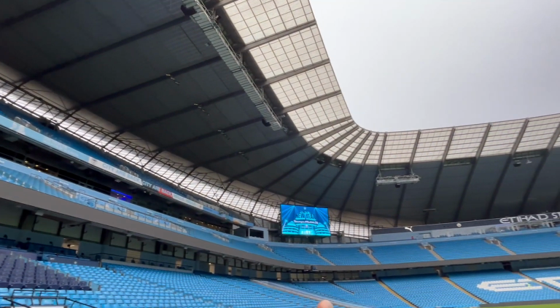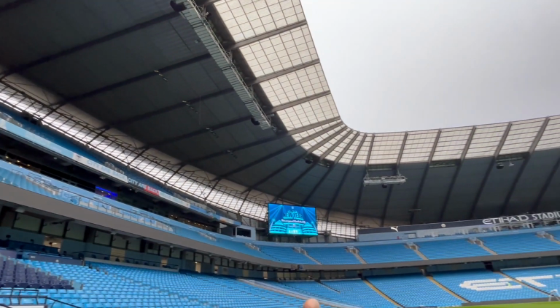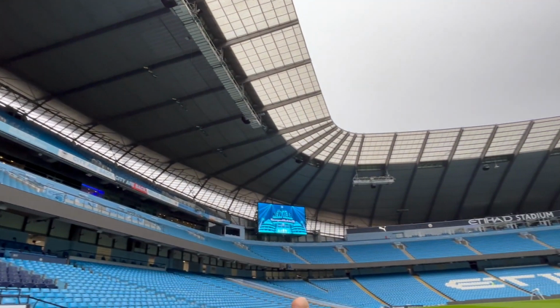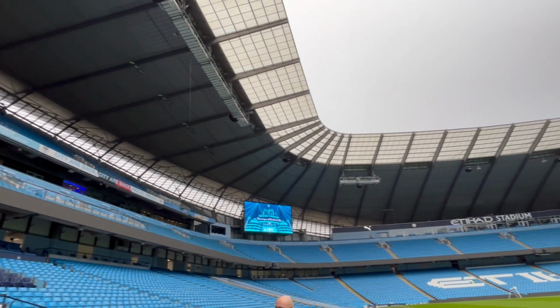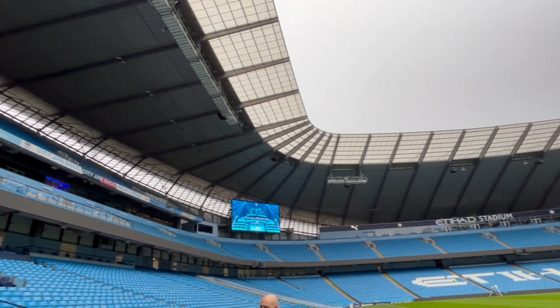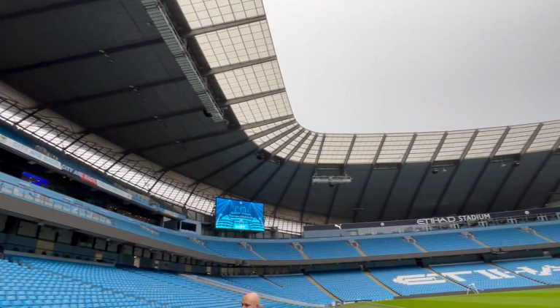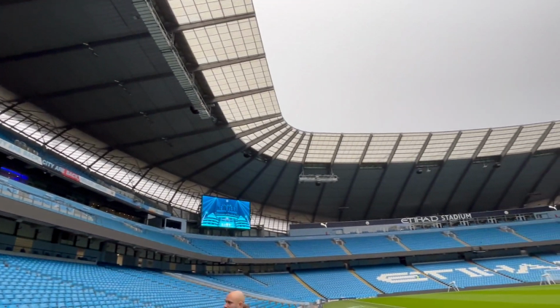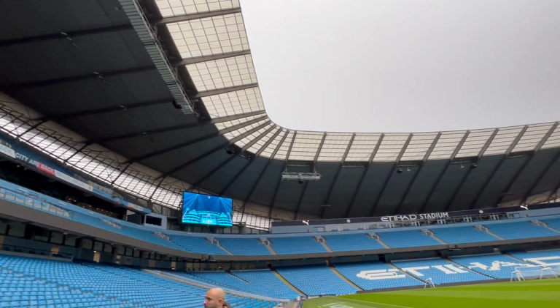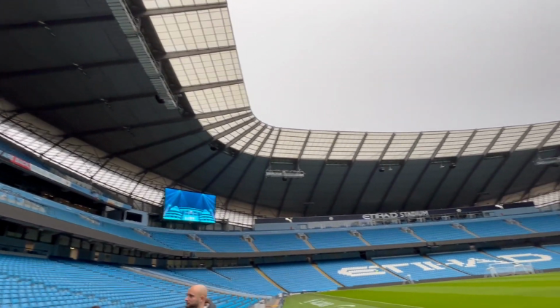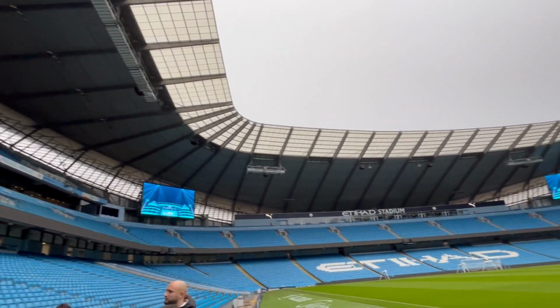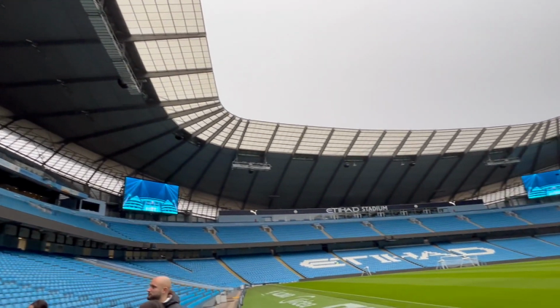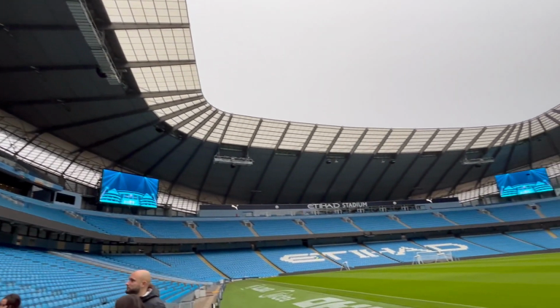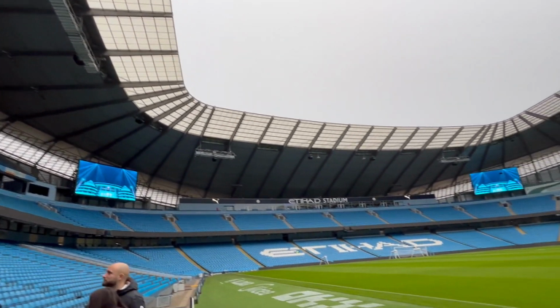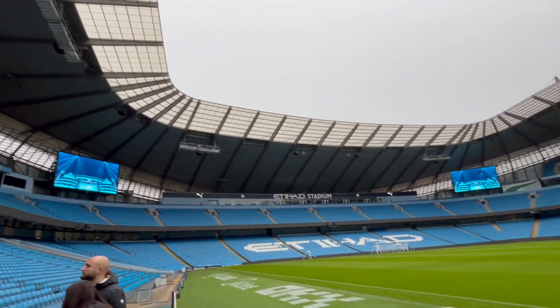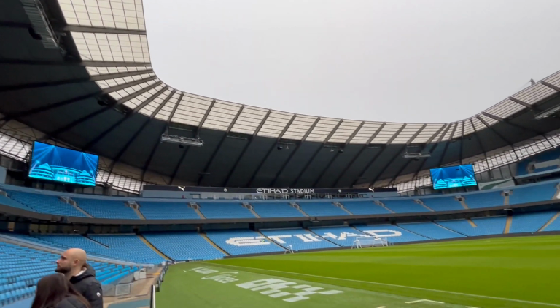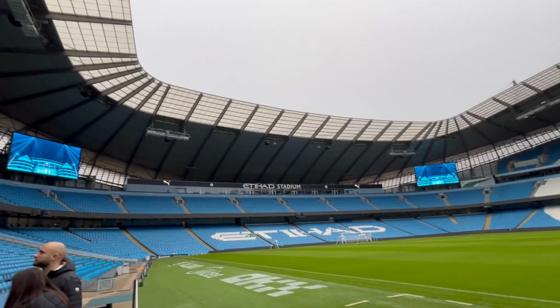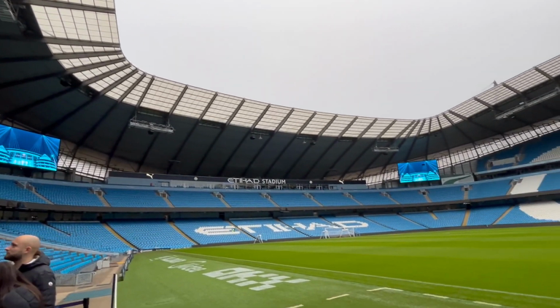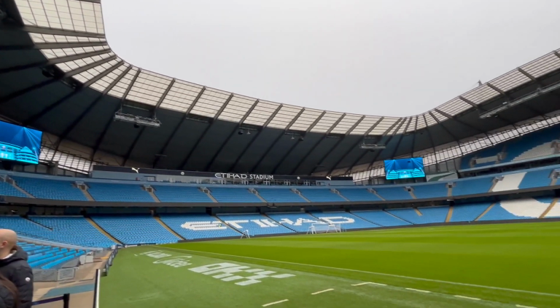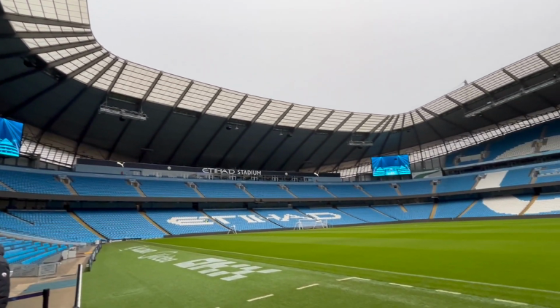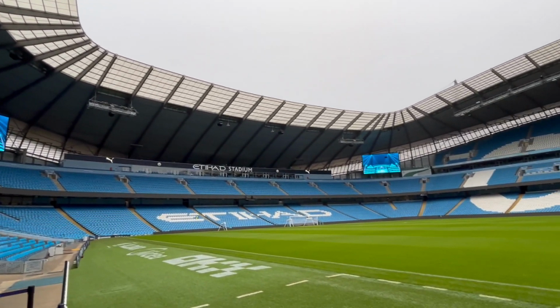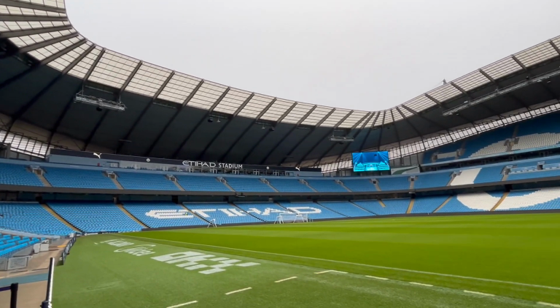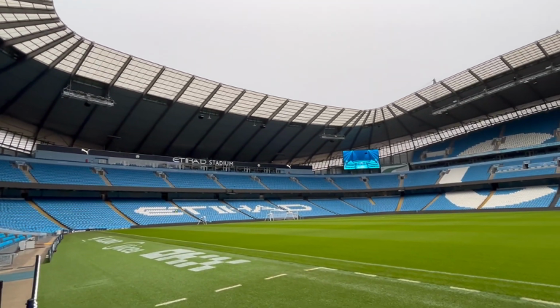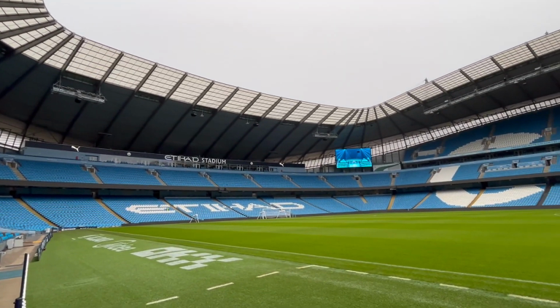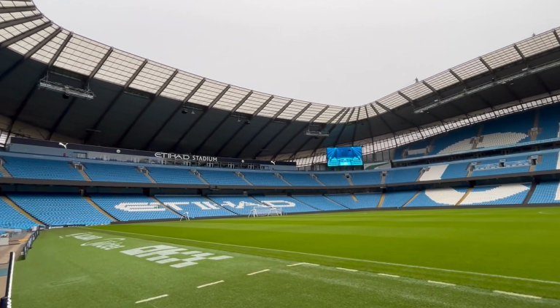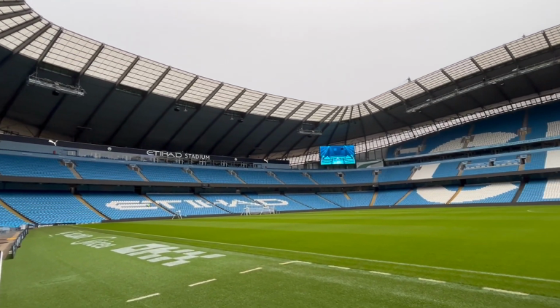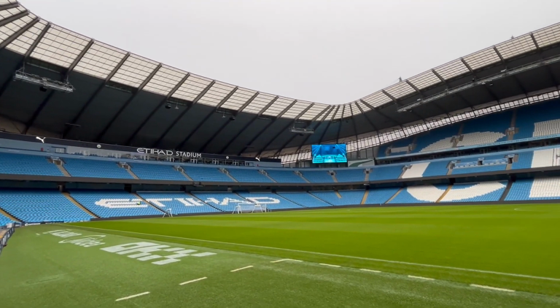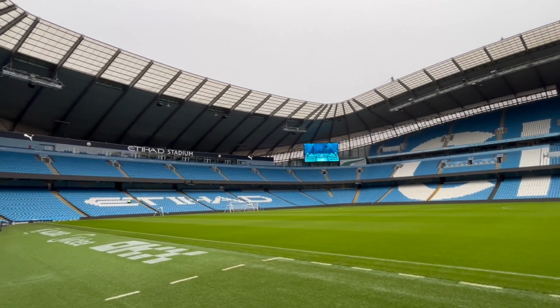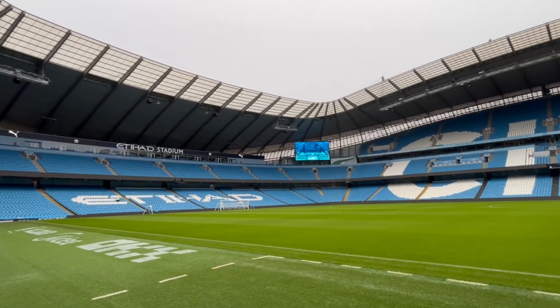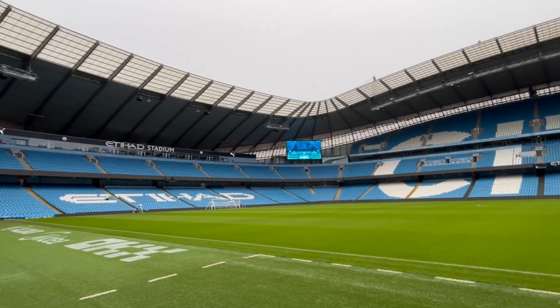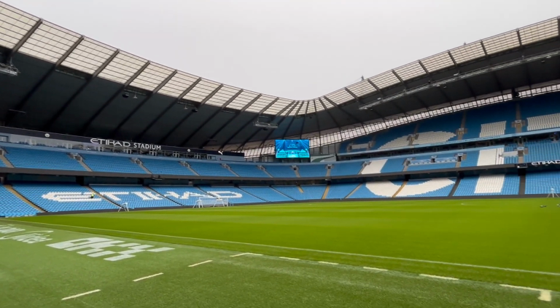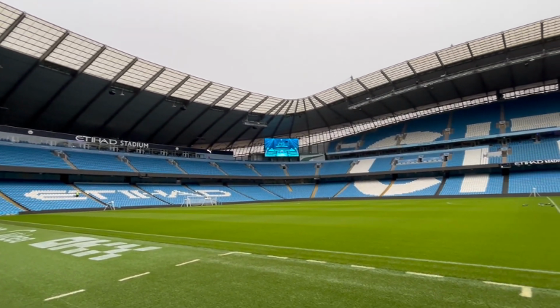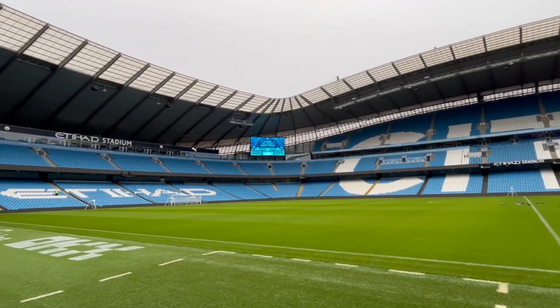And then also here in the tunnel you've got the stadium behind you. So if you want any help with those photos just let me and Tracy know.